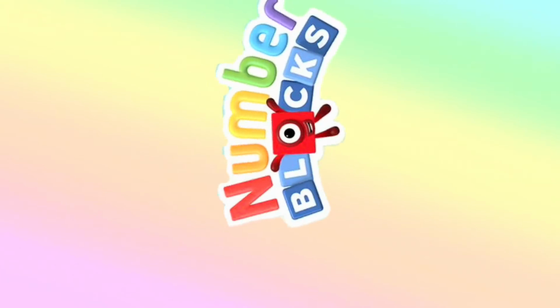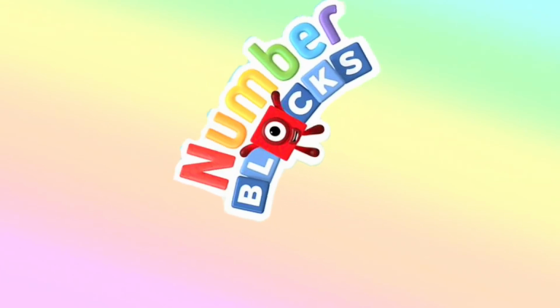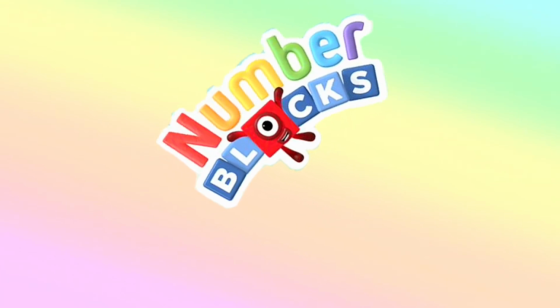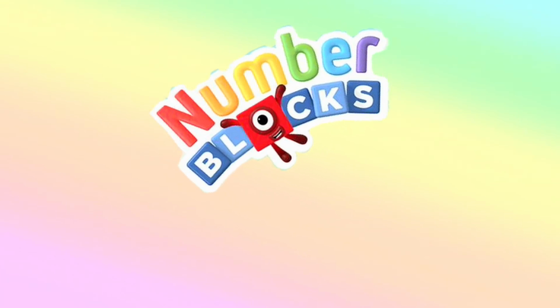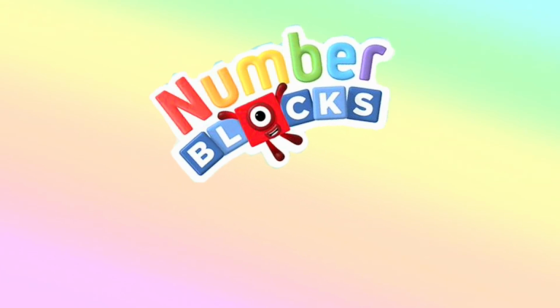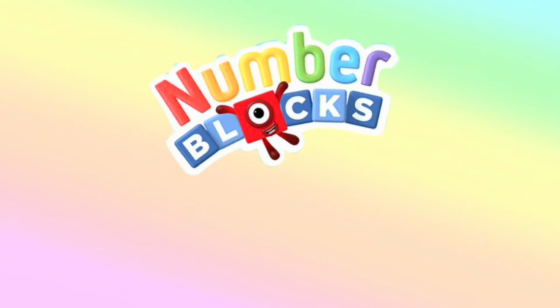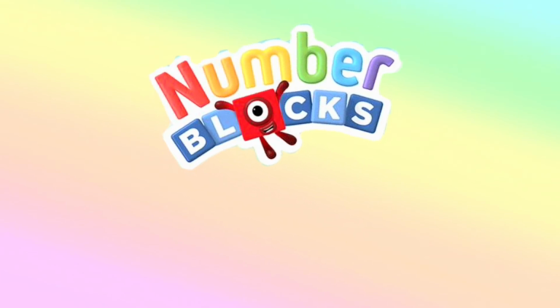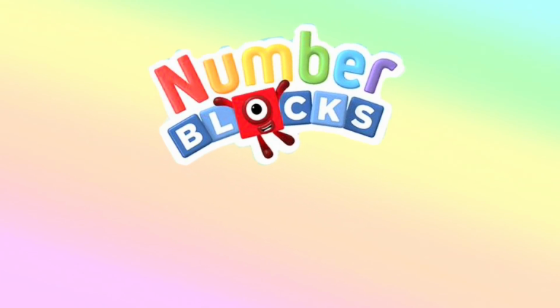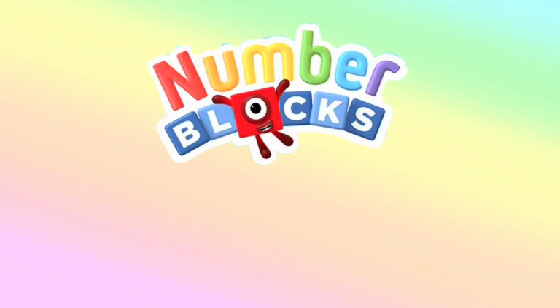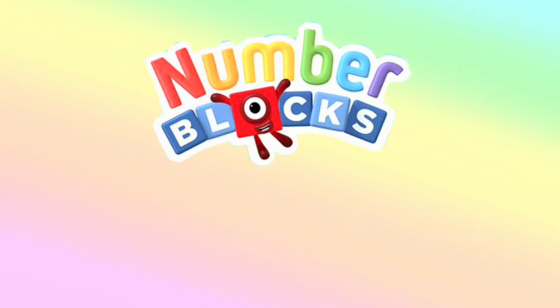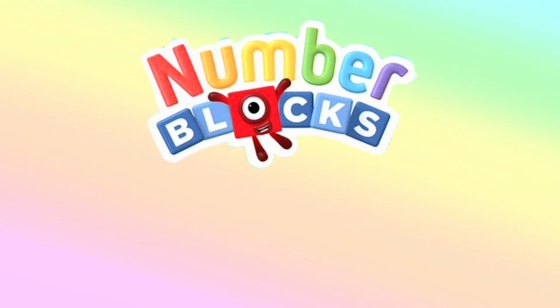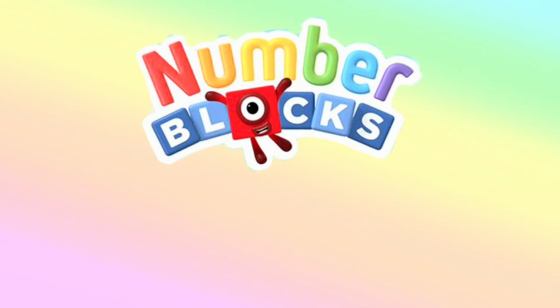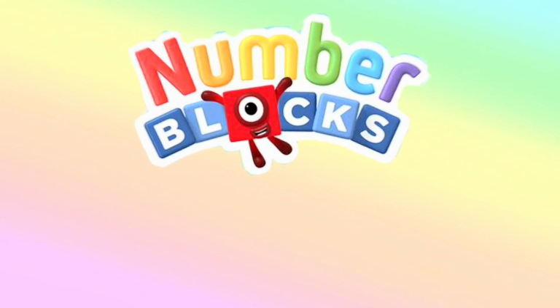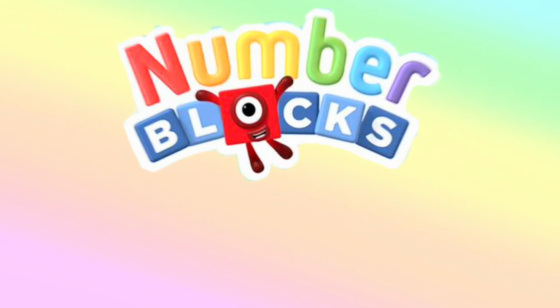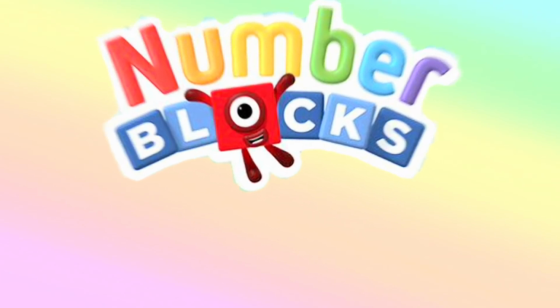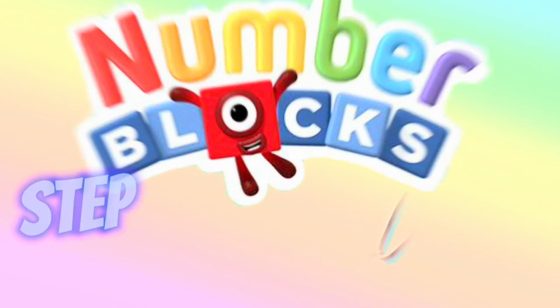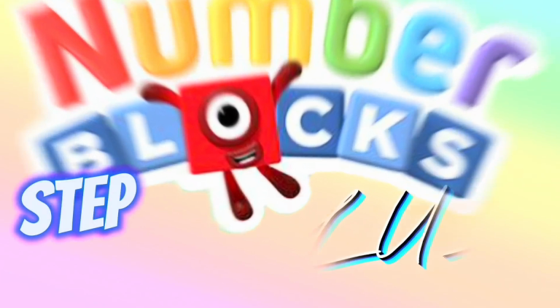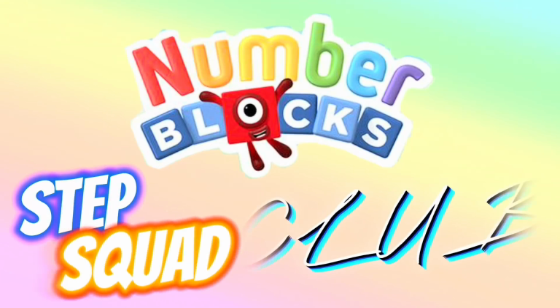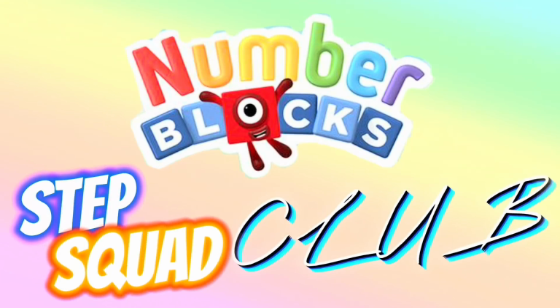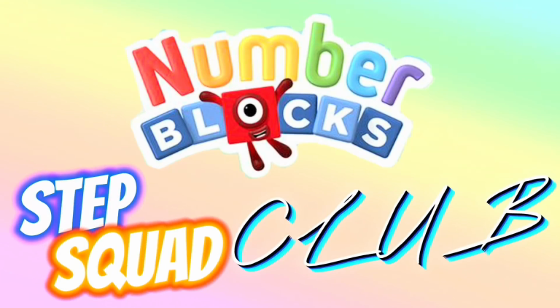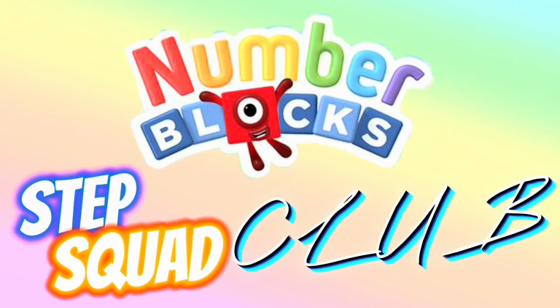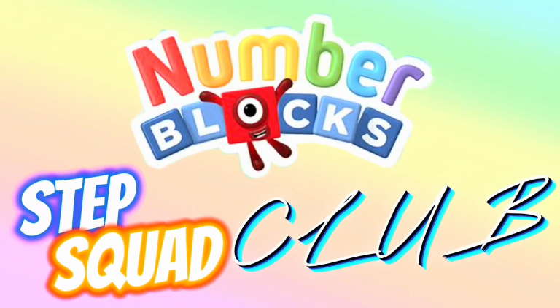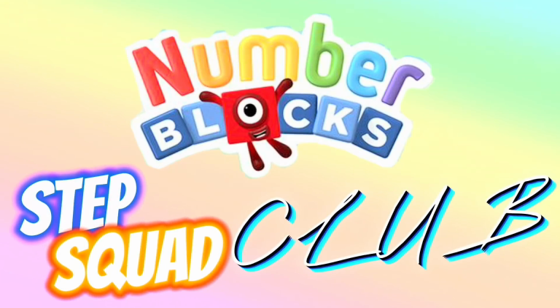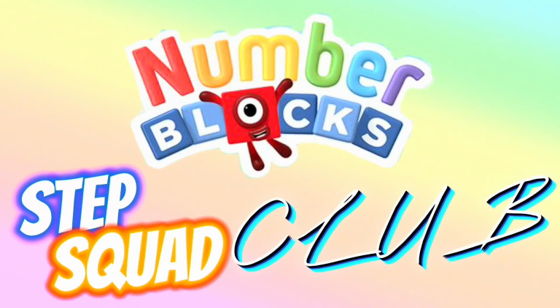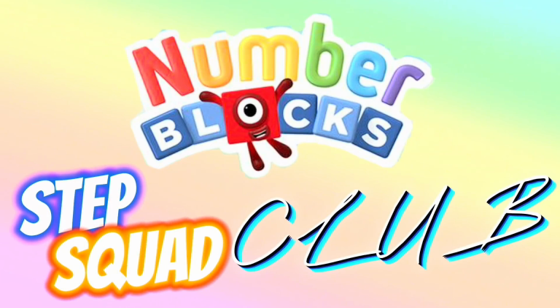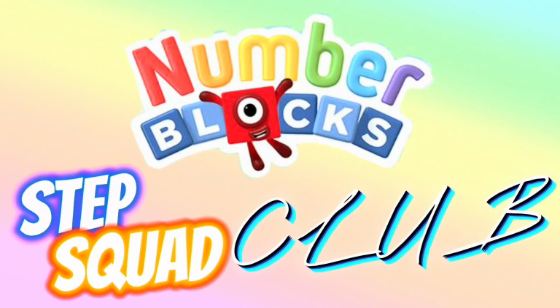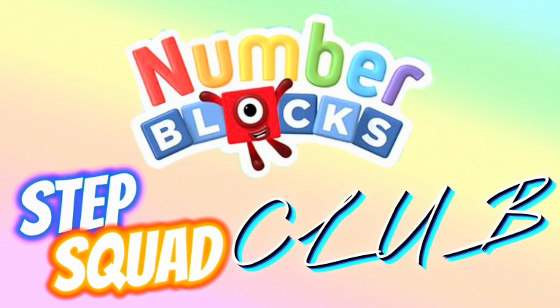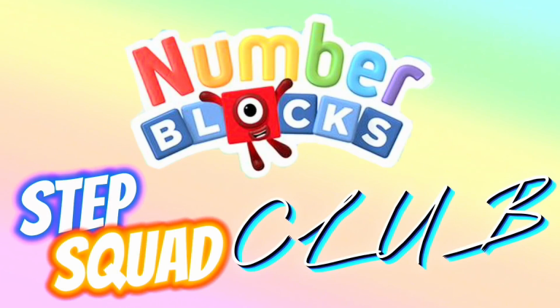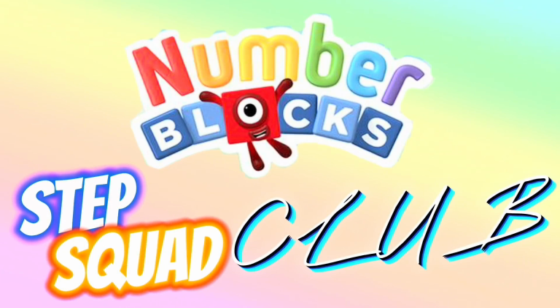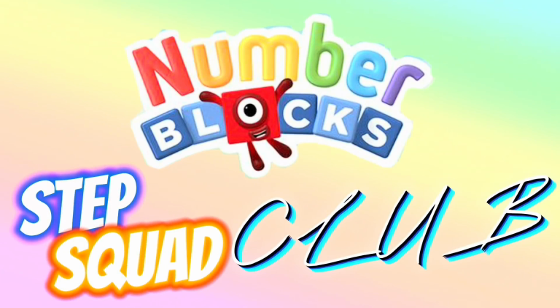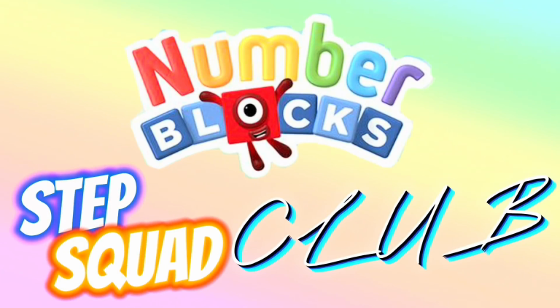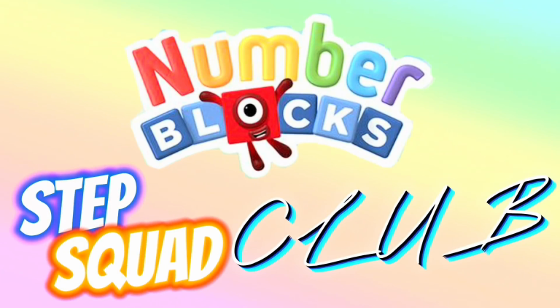Let's meet Number Blocks Step Squad Club. Let's start!